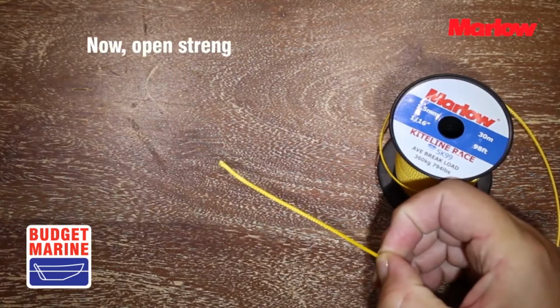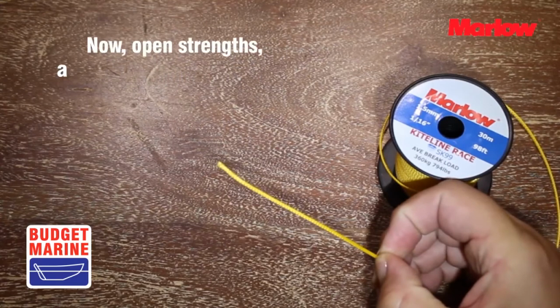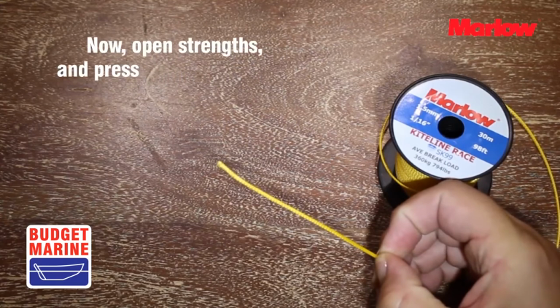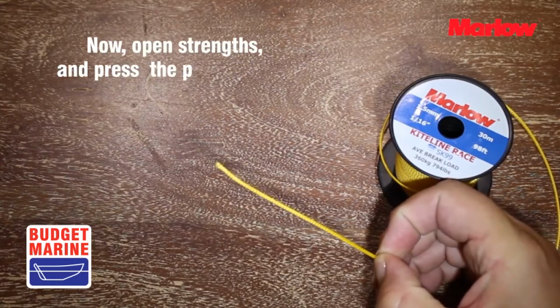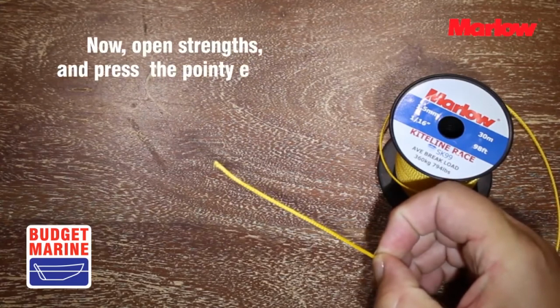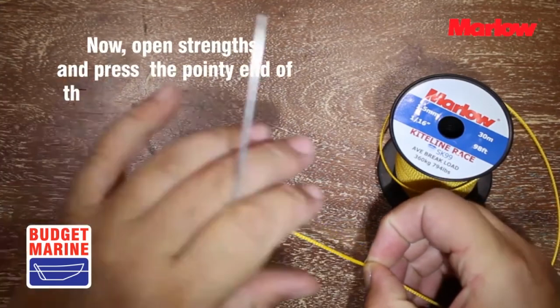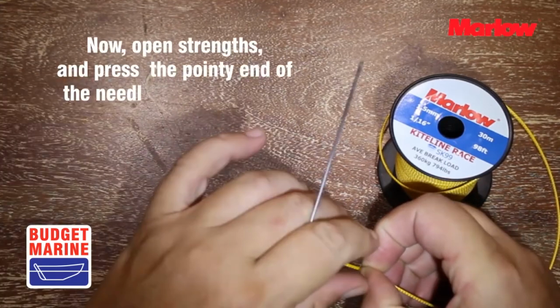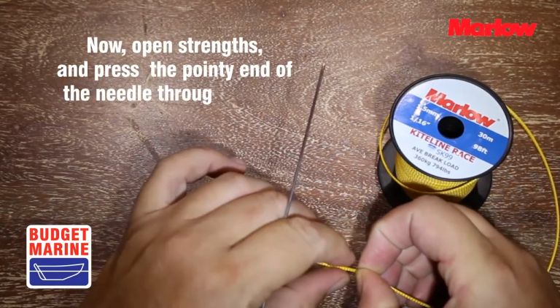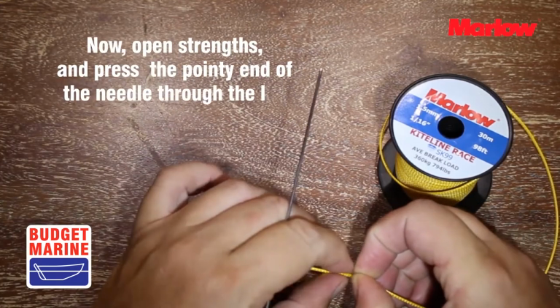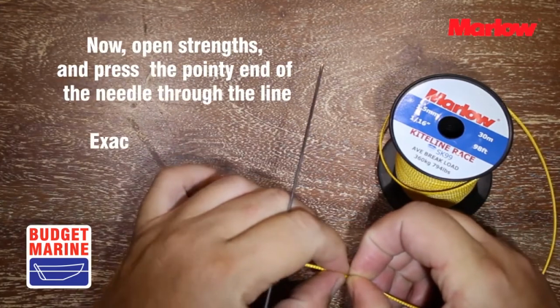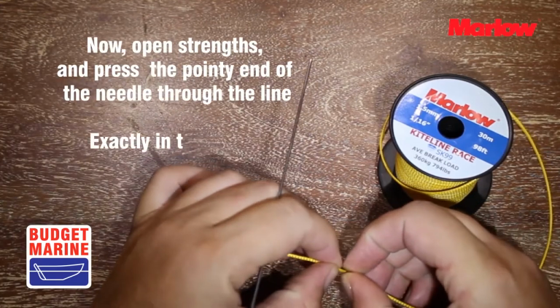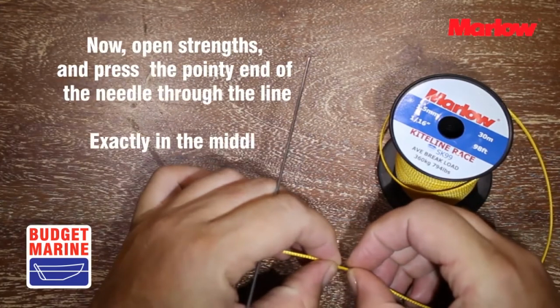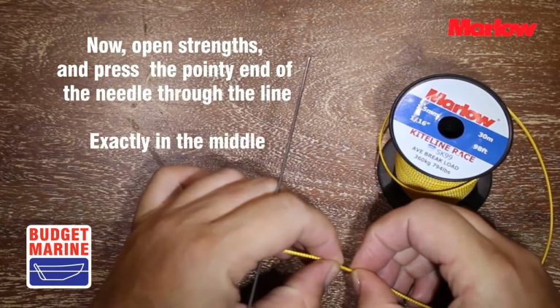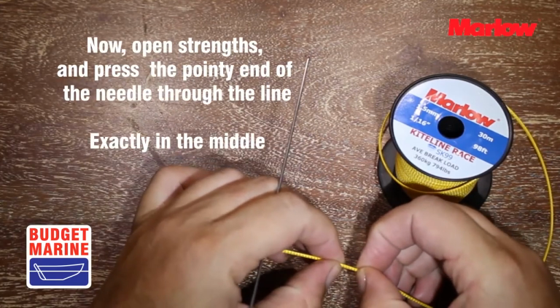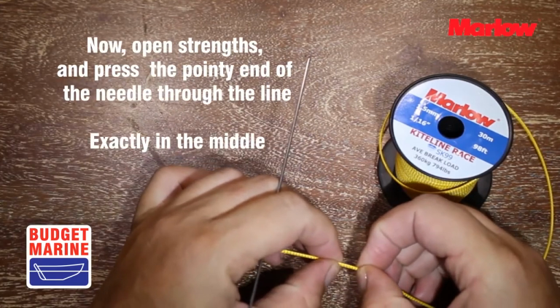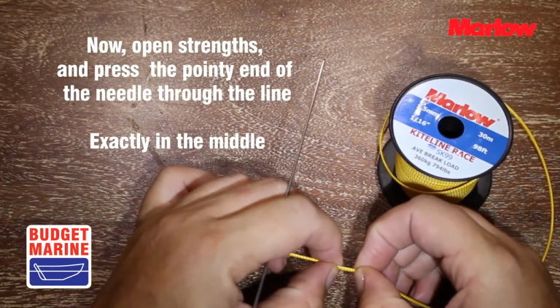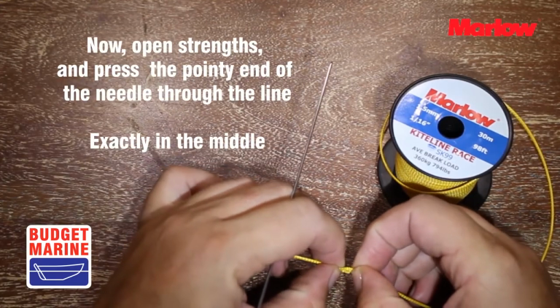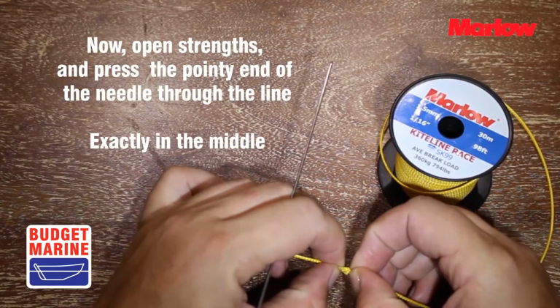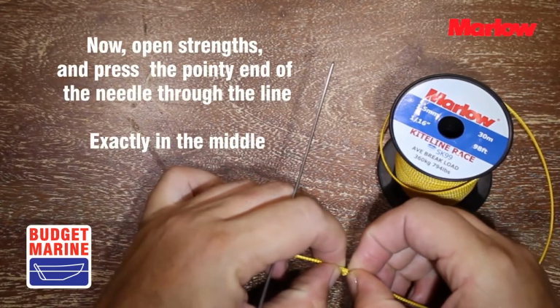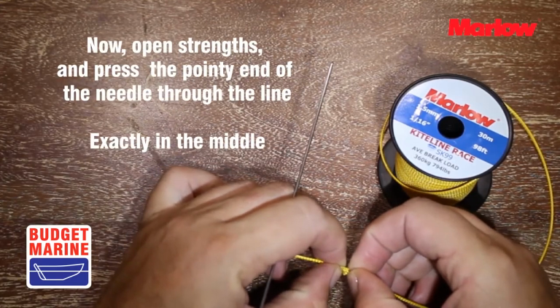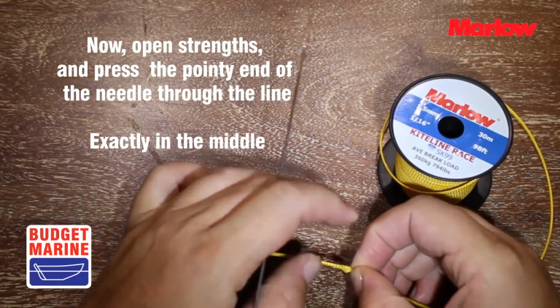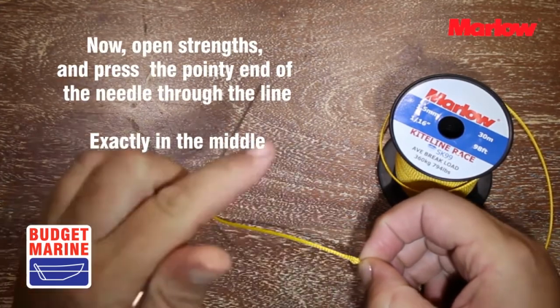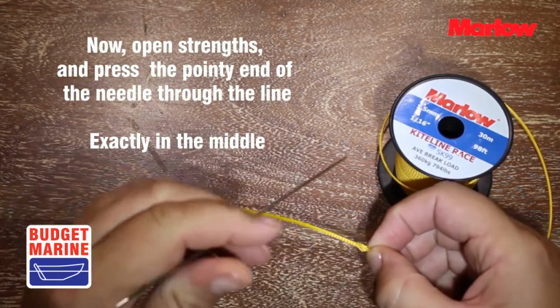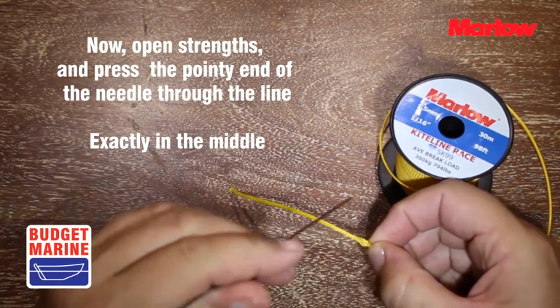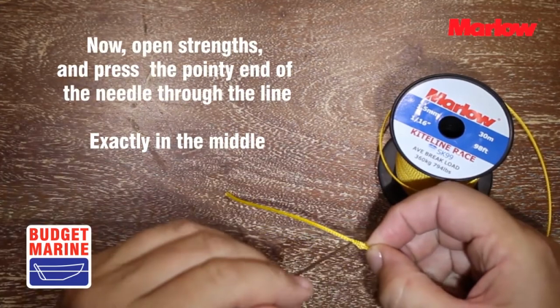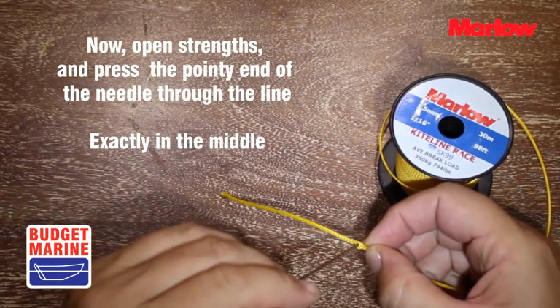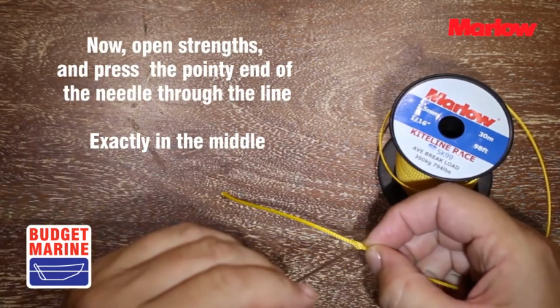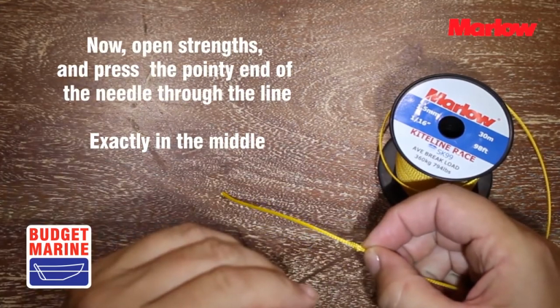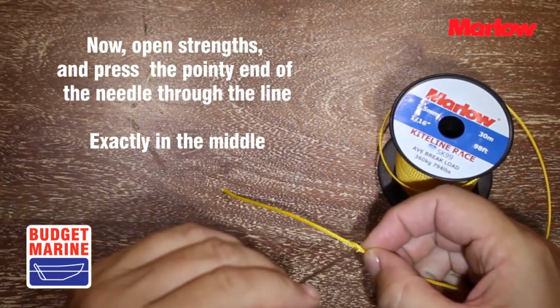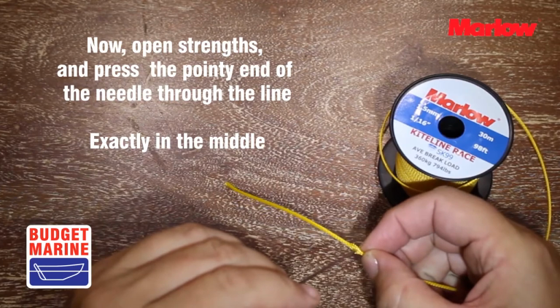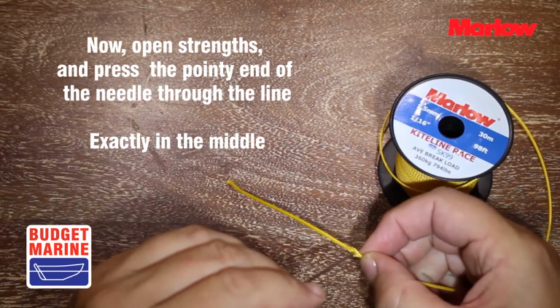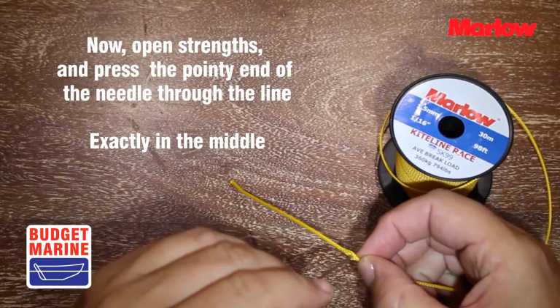Now open the strands and press the pointy end of the needle through the line, exactly in the middle.